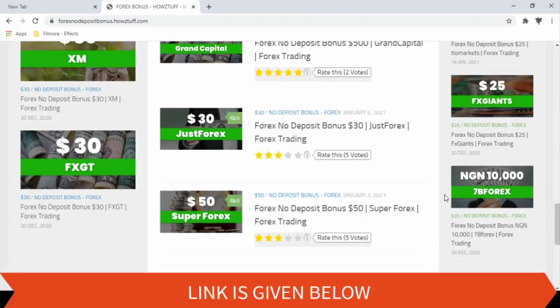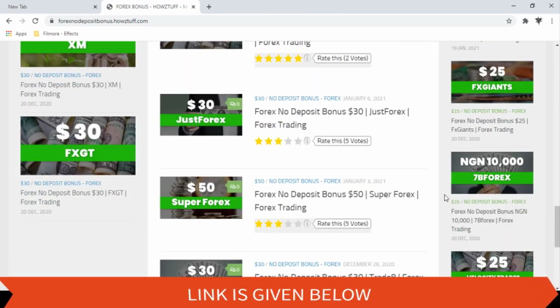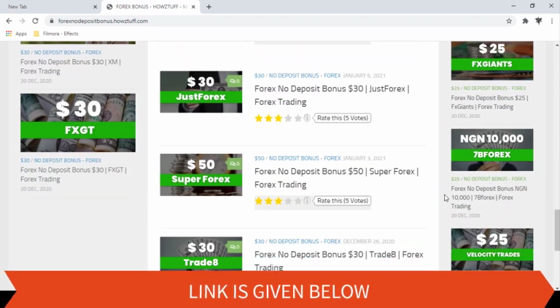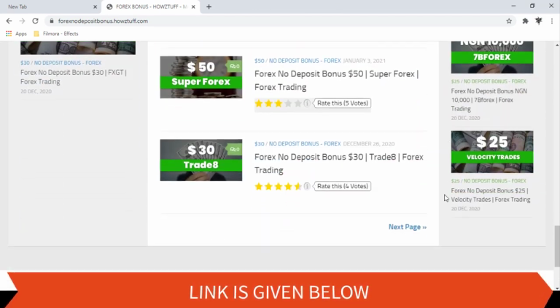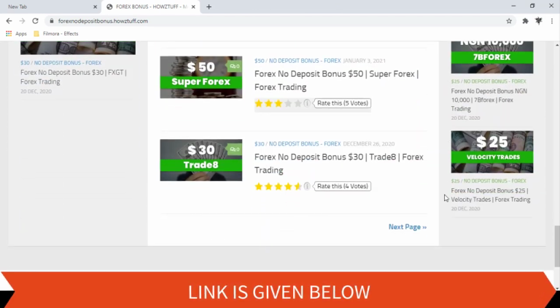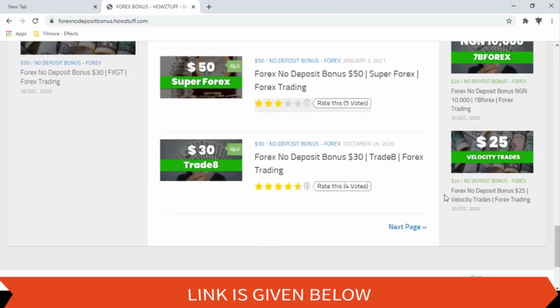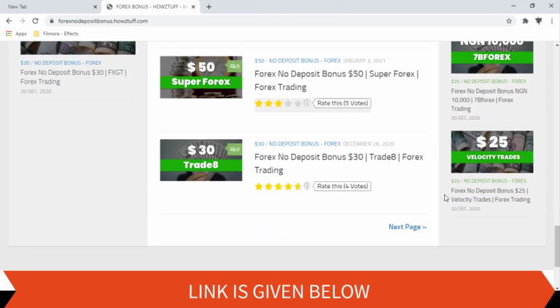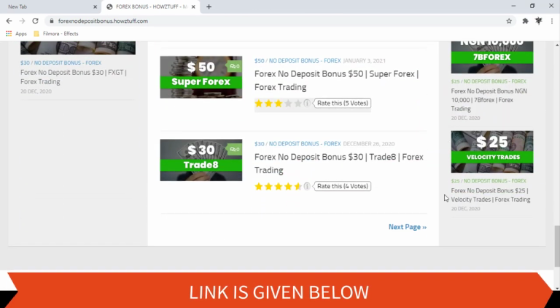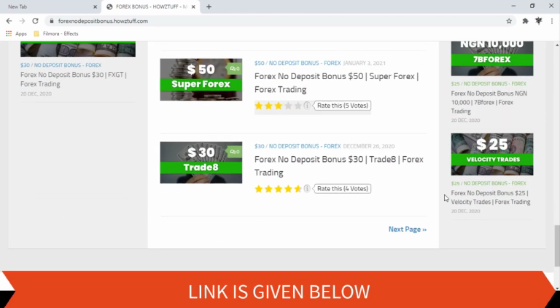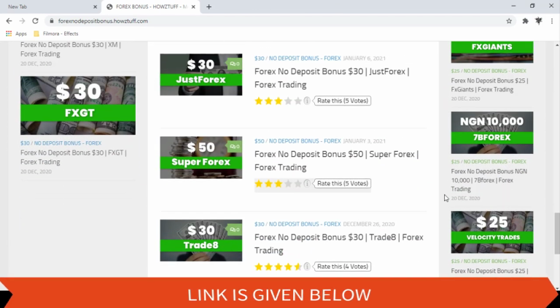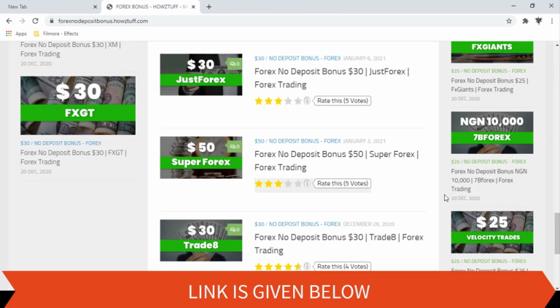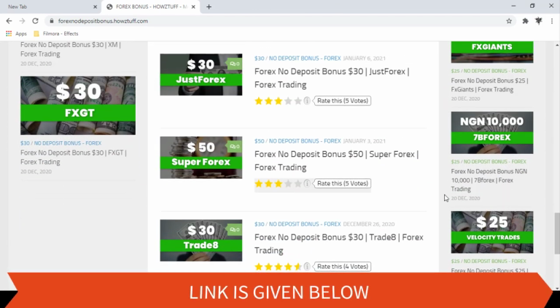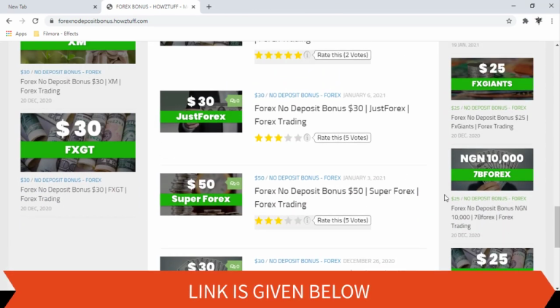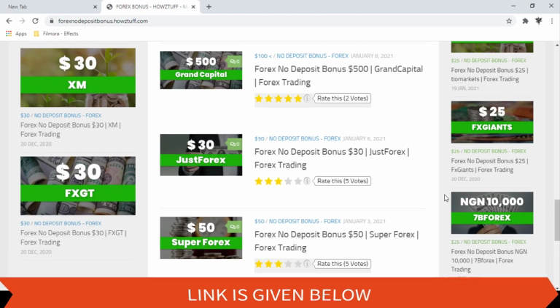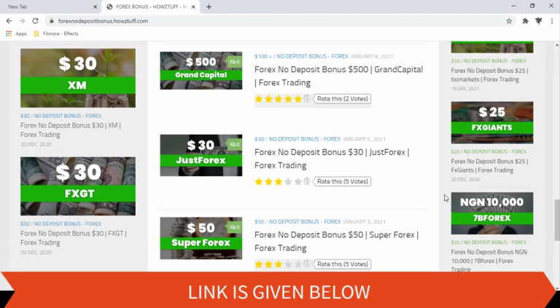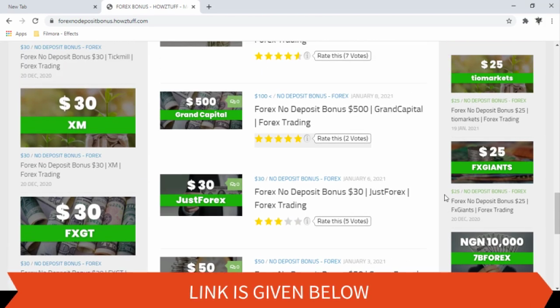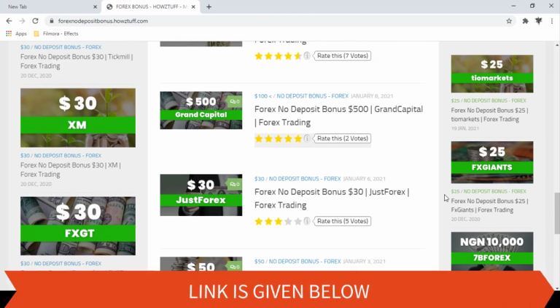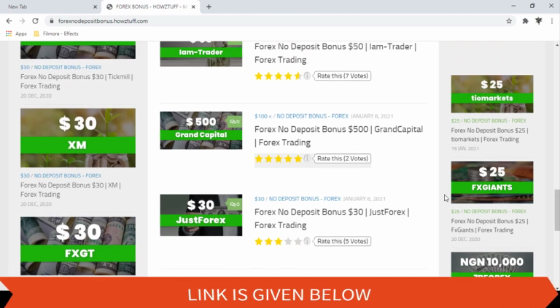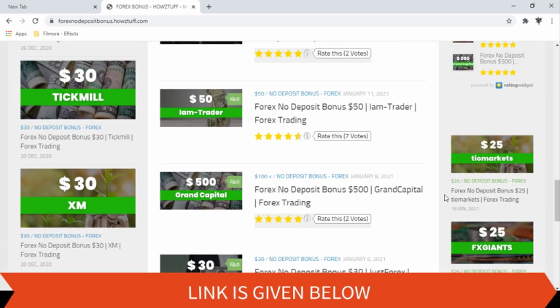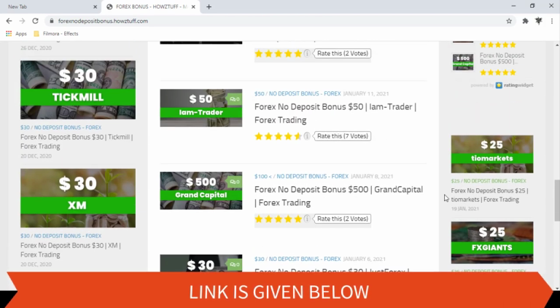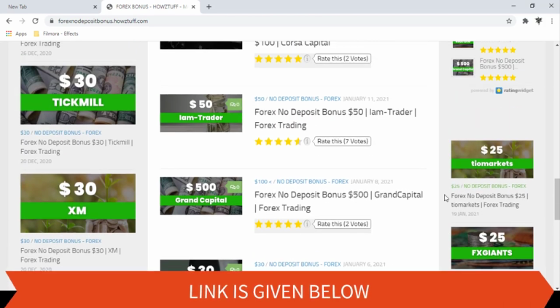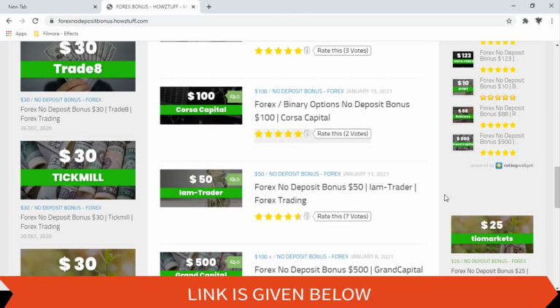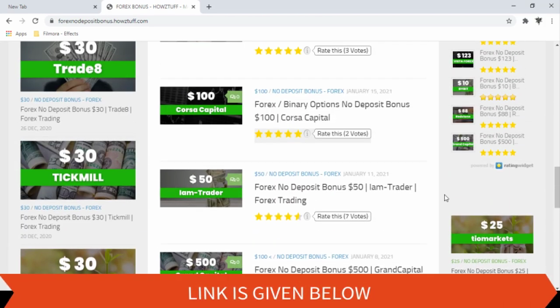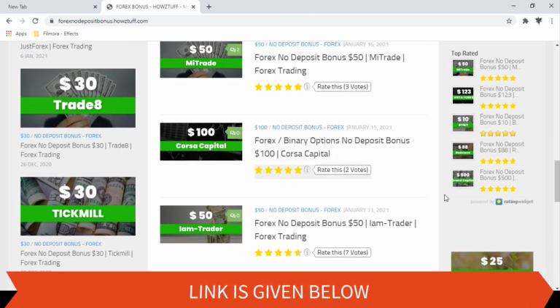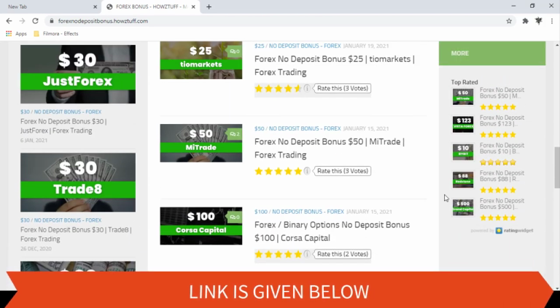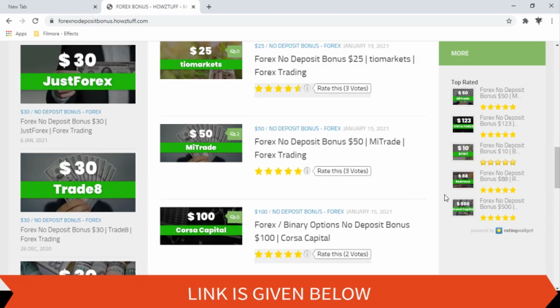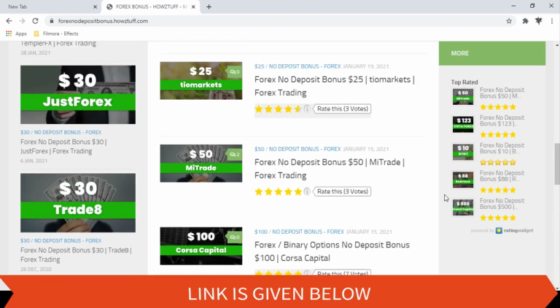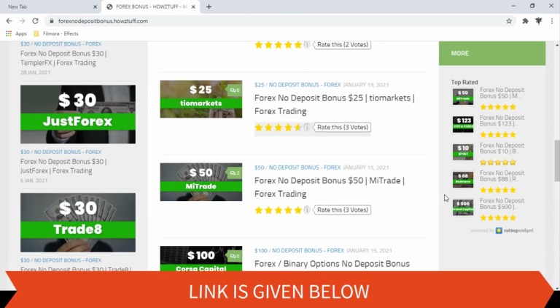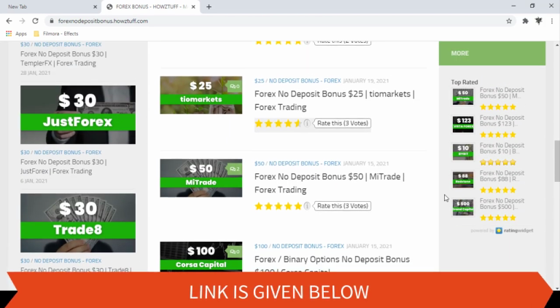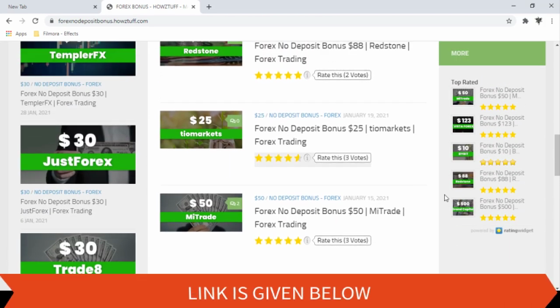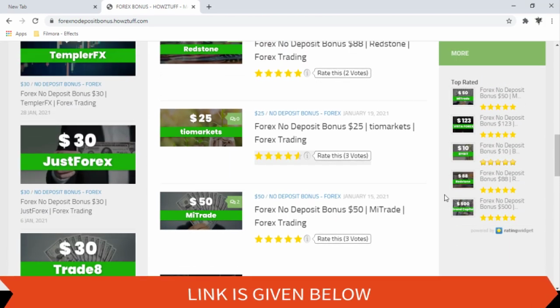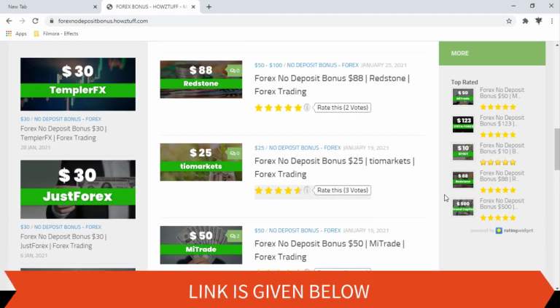Please note we have made this video not to promote the broker but to give the information for the people who are searching for no deposit bonuses.